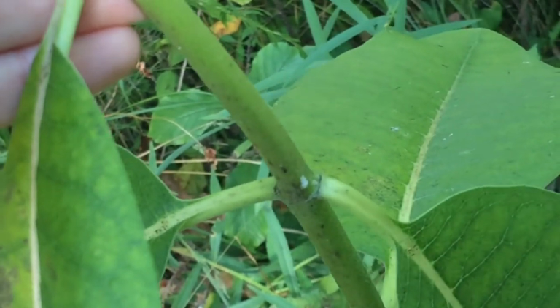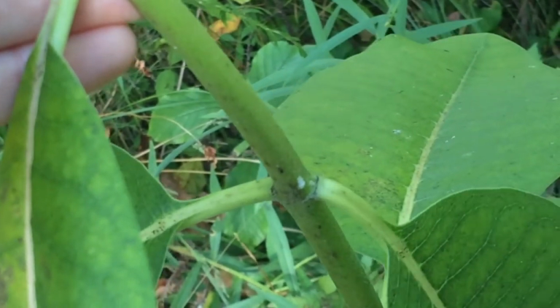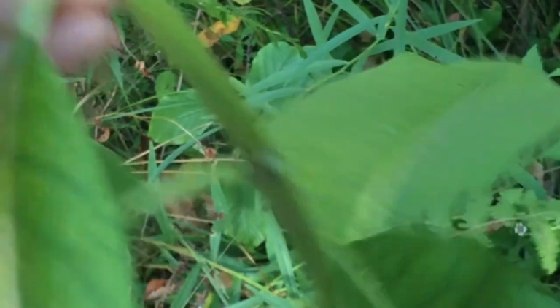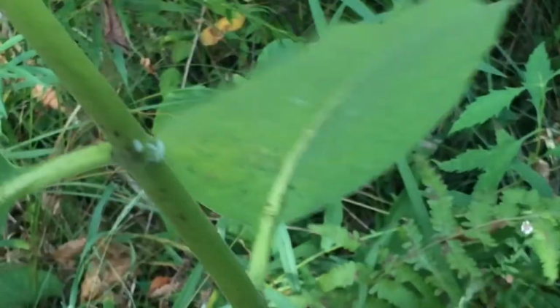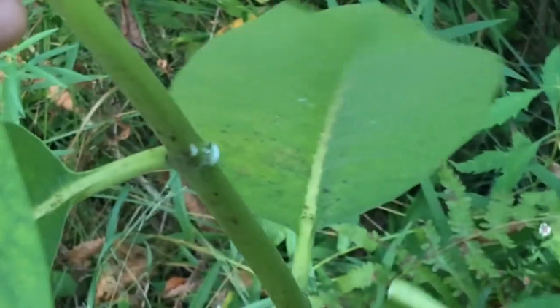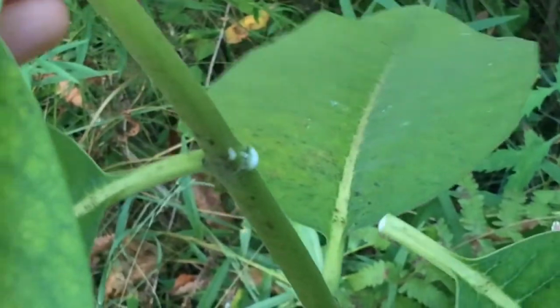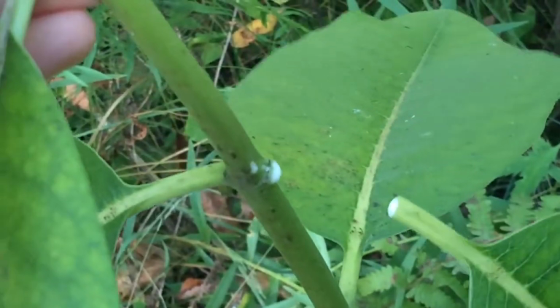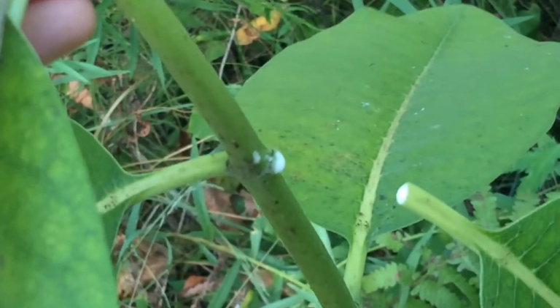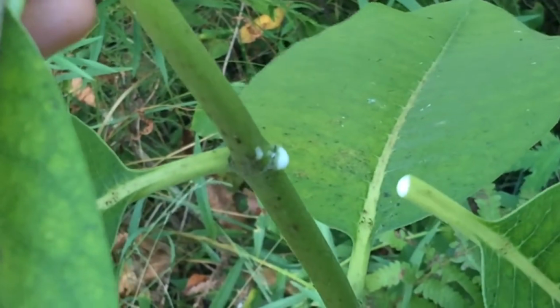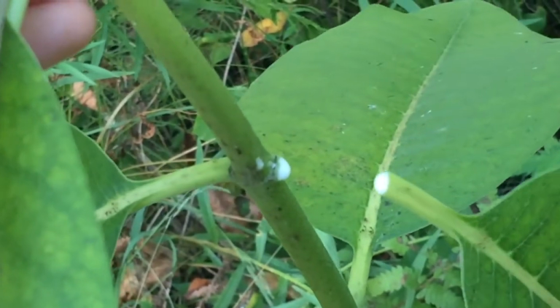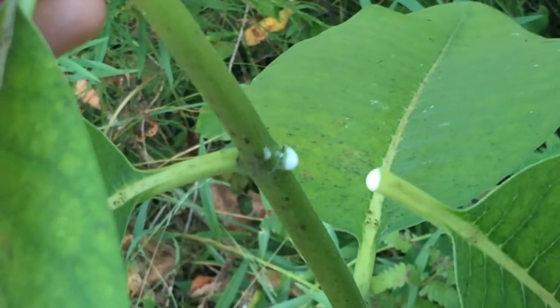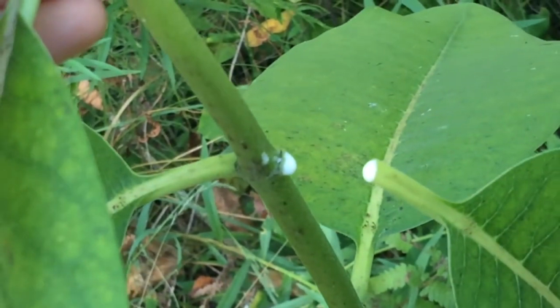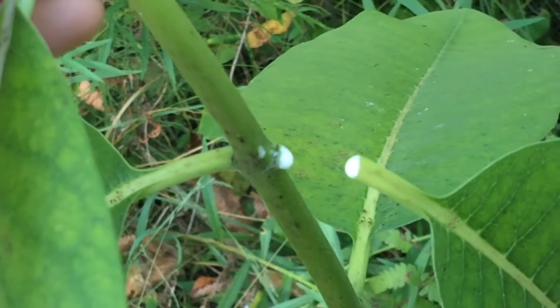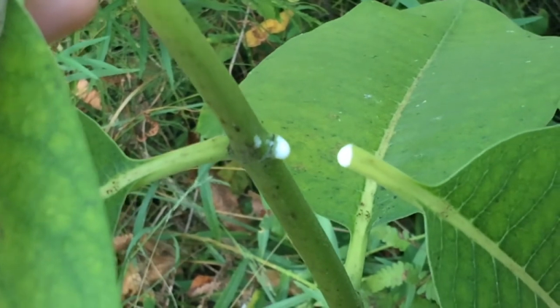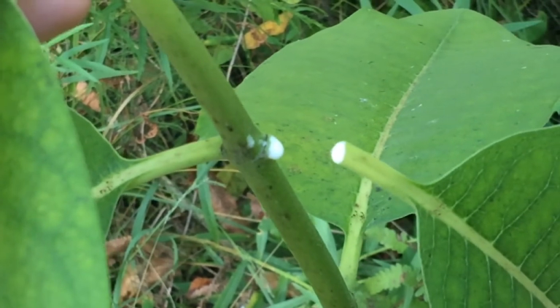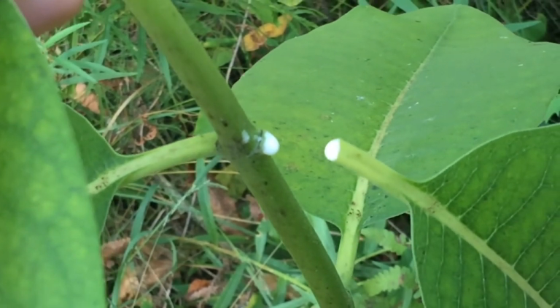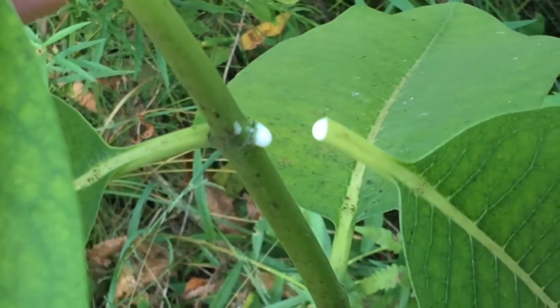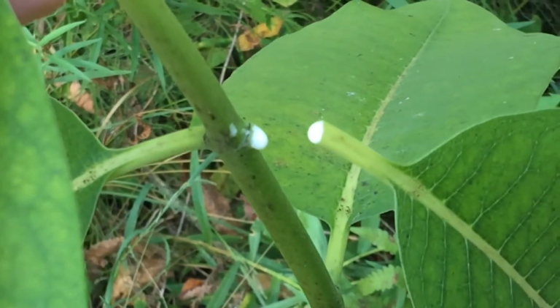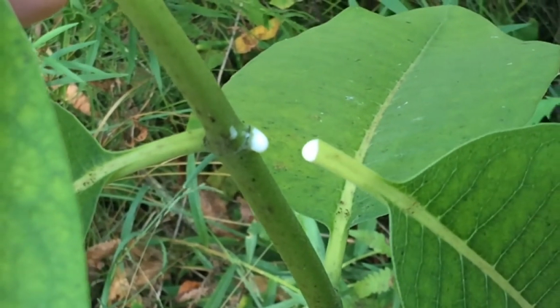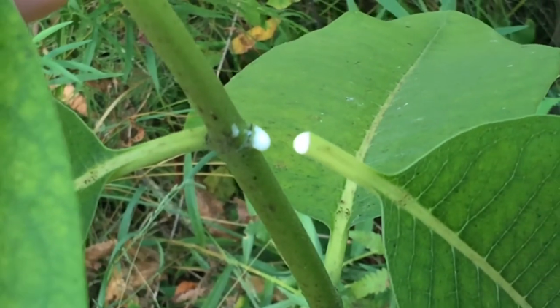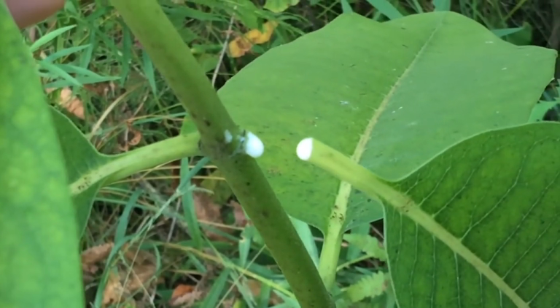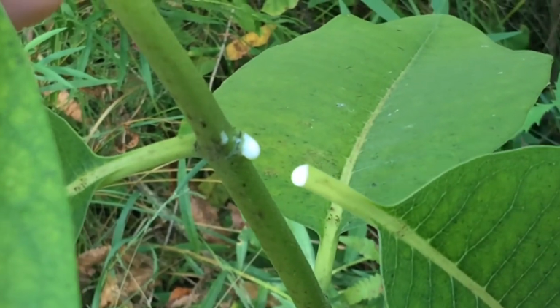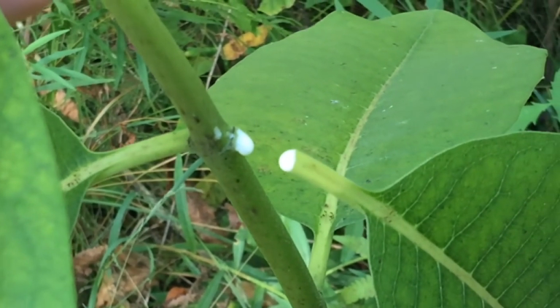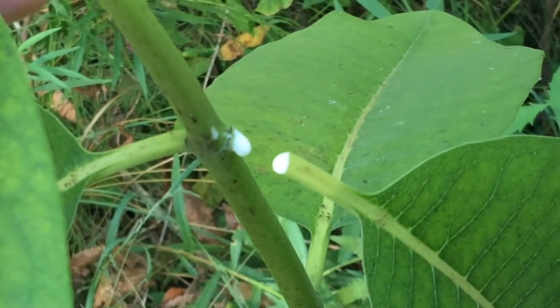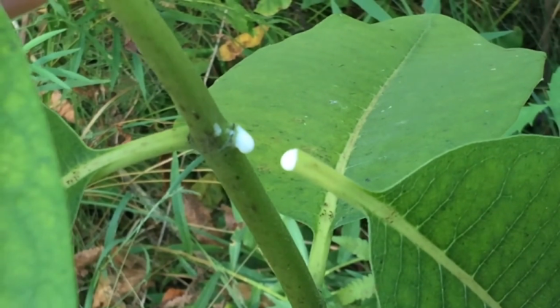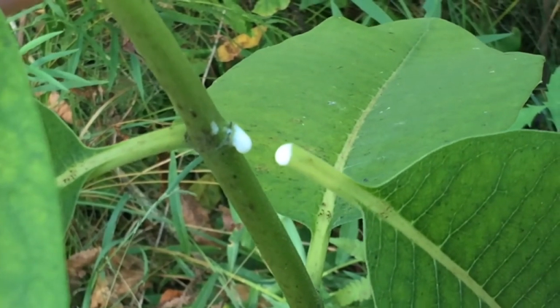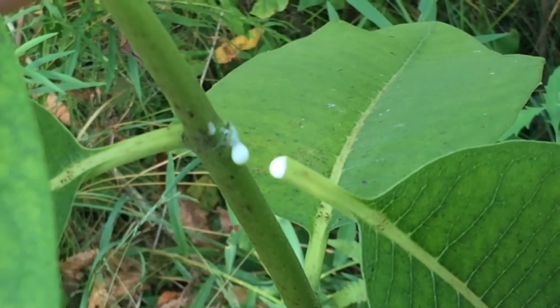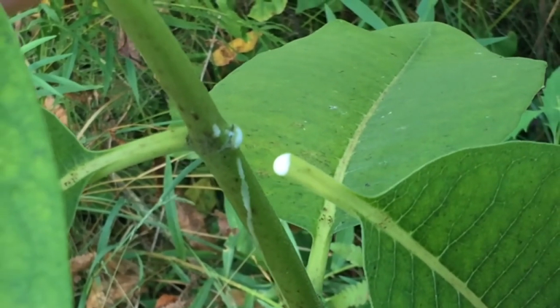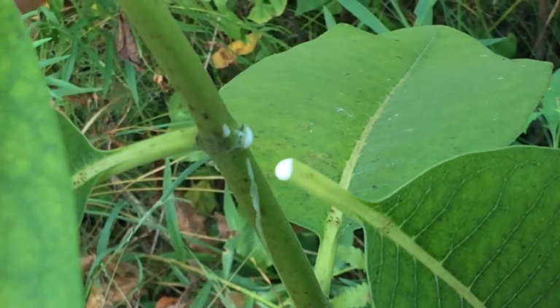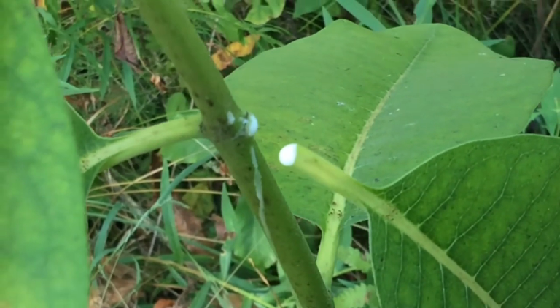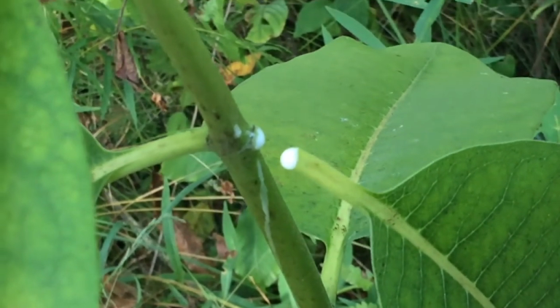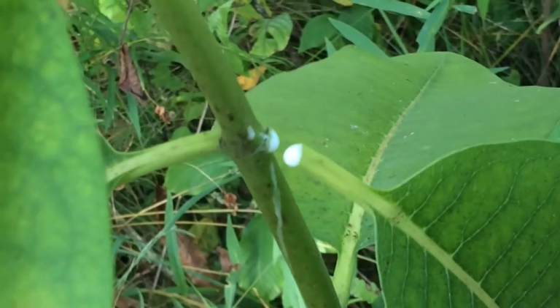When we break a leaf from the stem, you'll notice this milky substance that comes out from it. That's where the plant gets its name, milkweed.